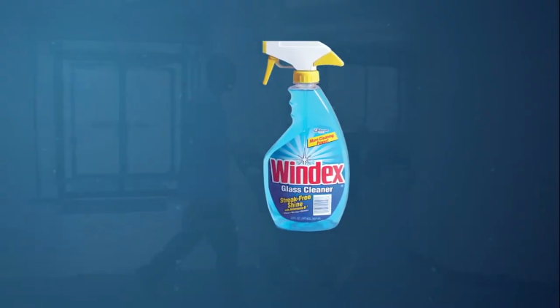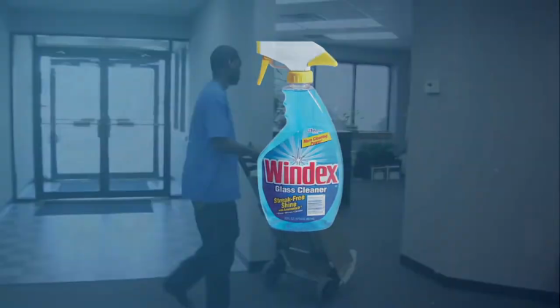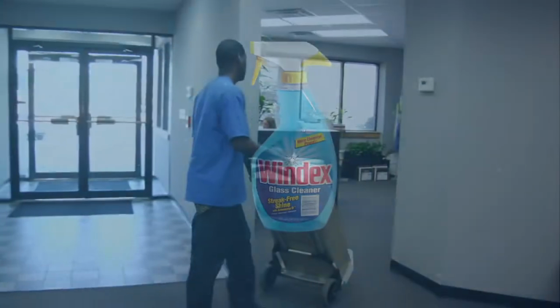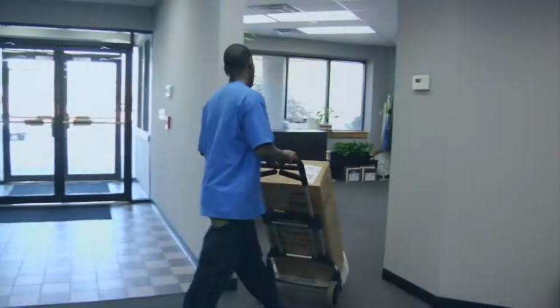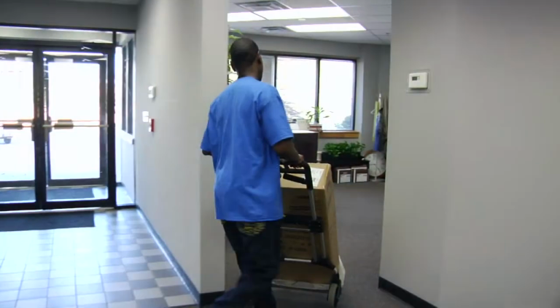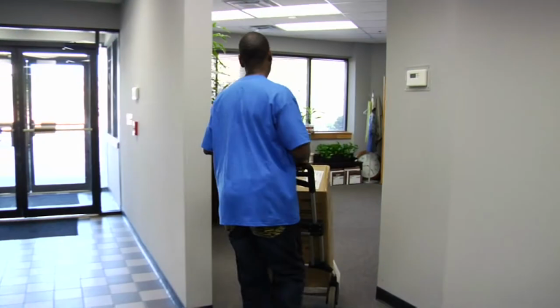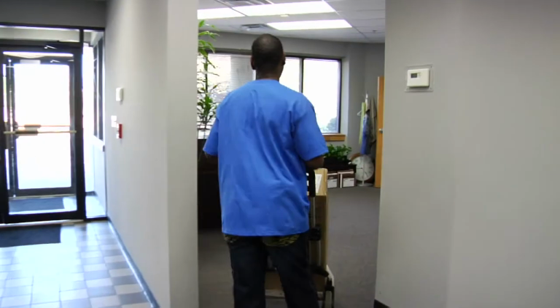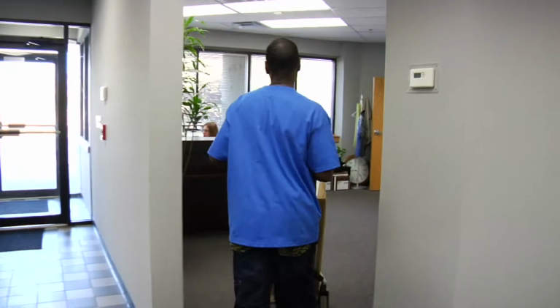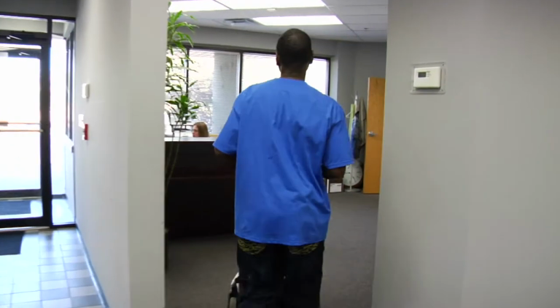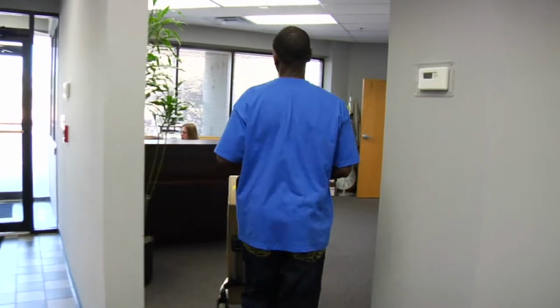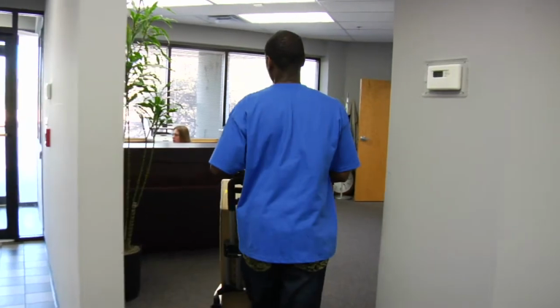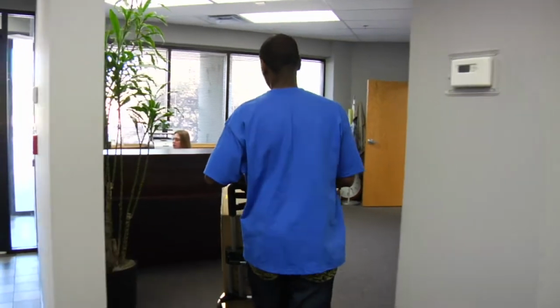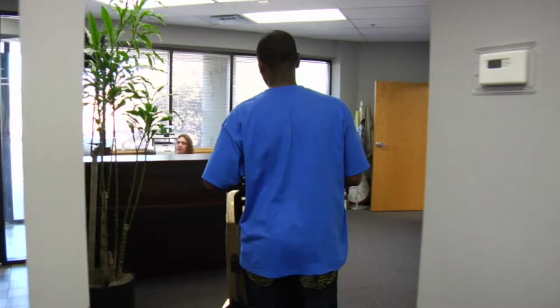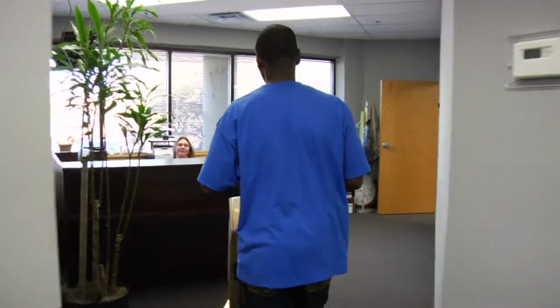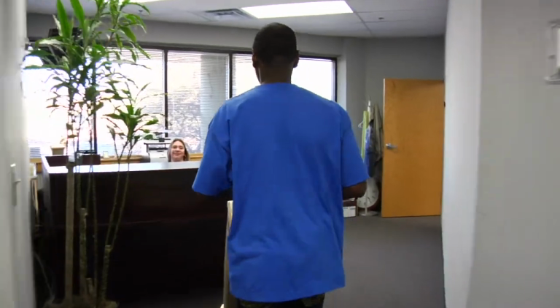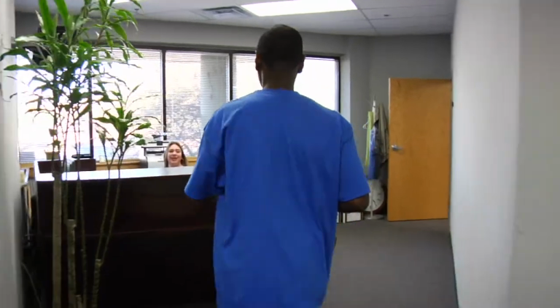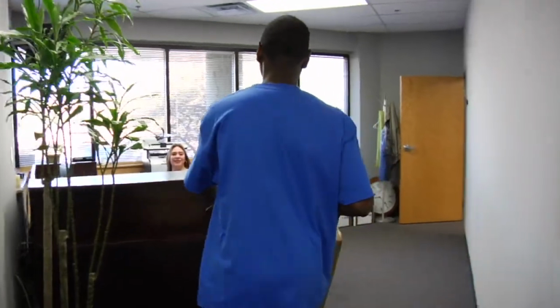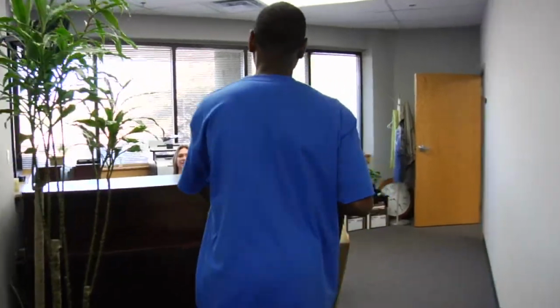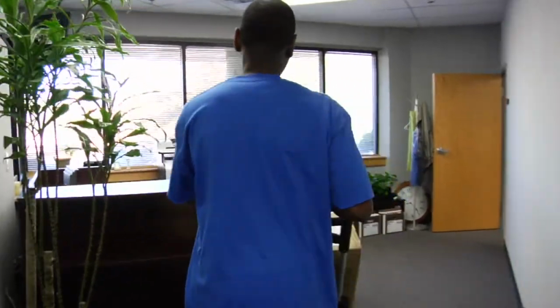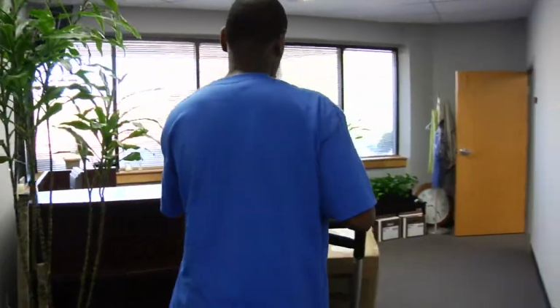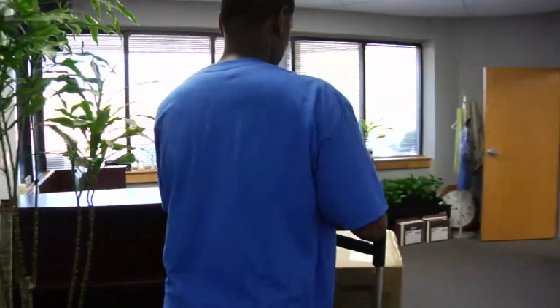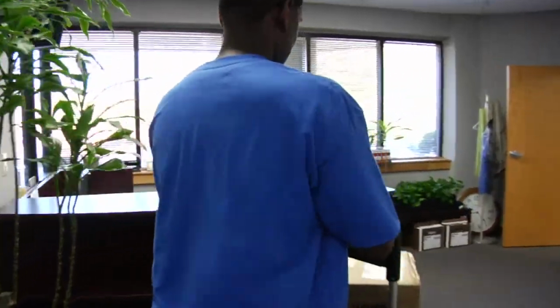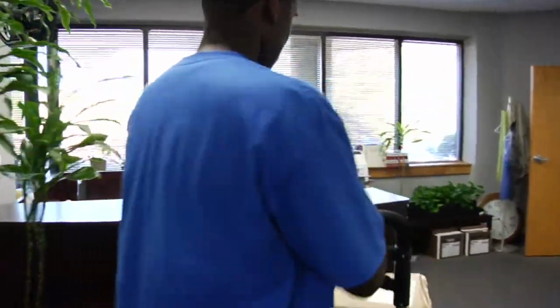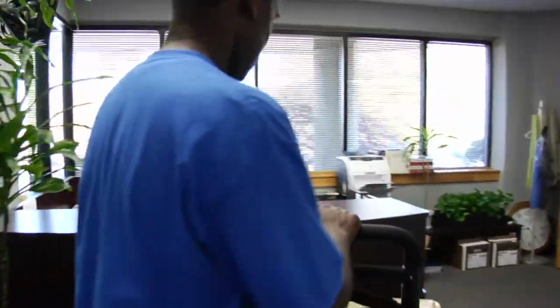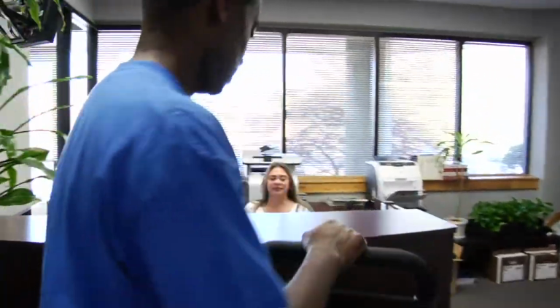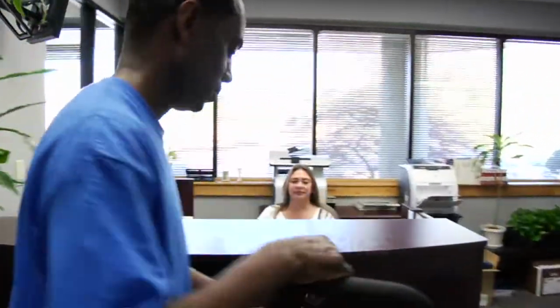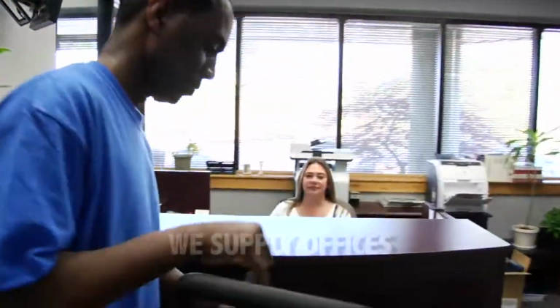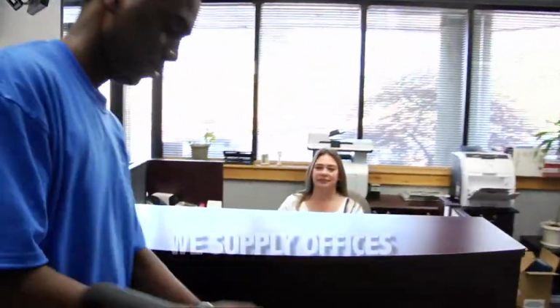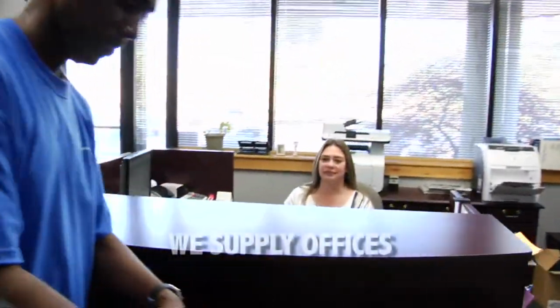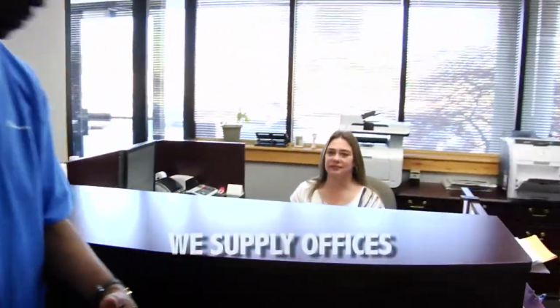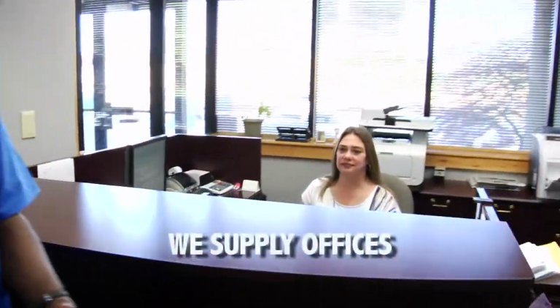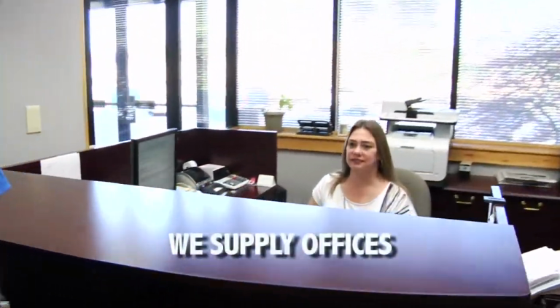The way we look at it, we don't sell office supplies. We supply offices.